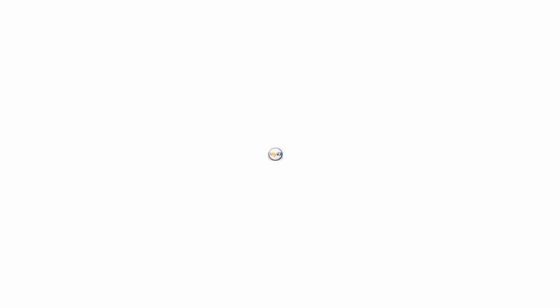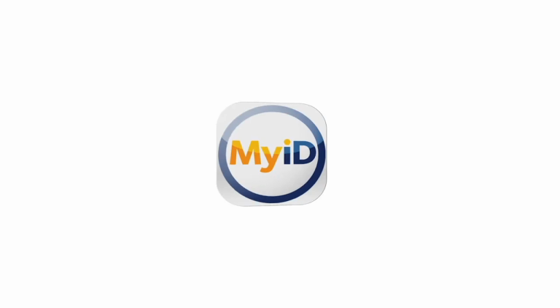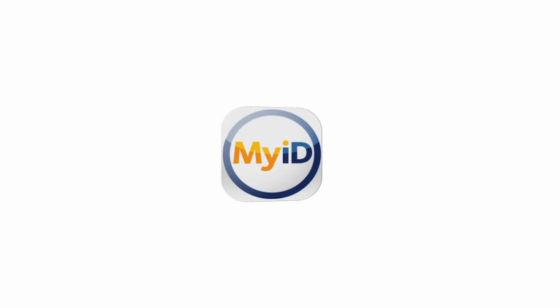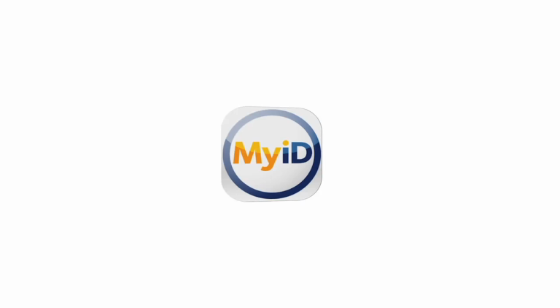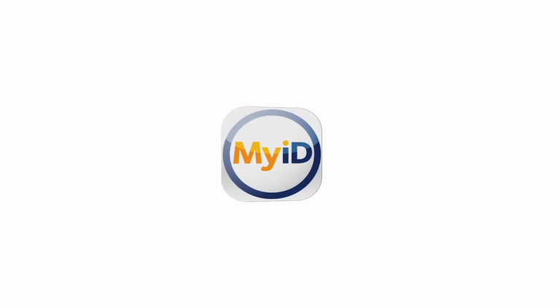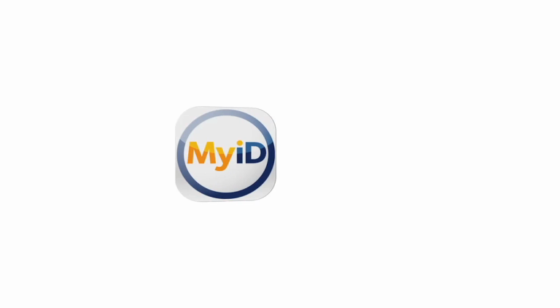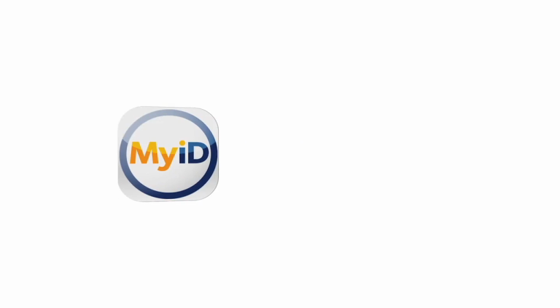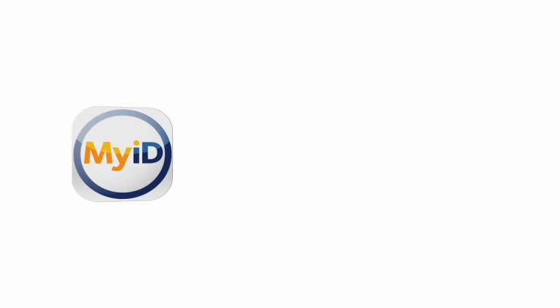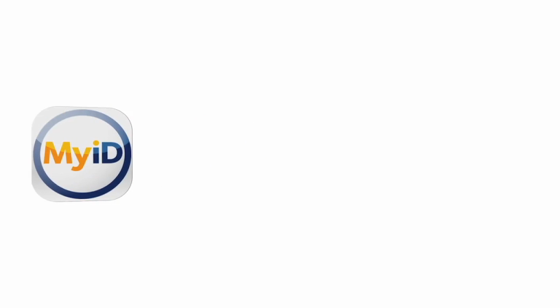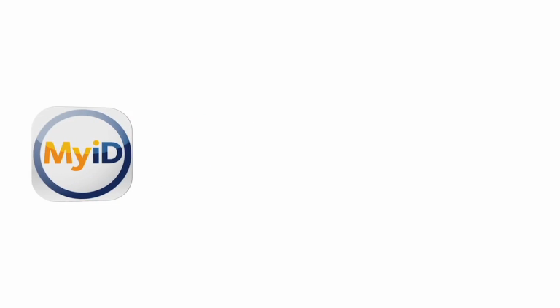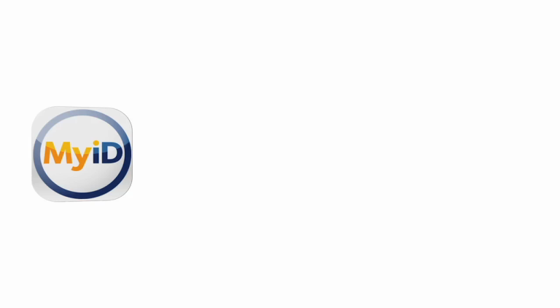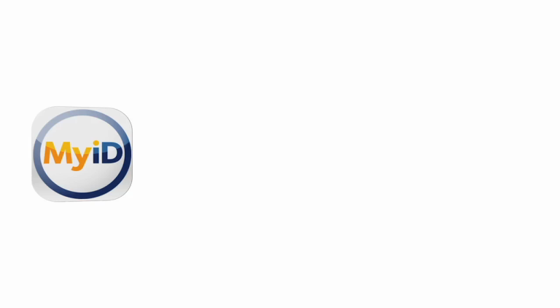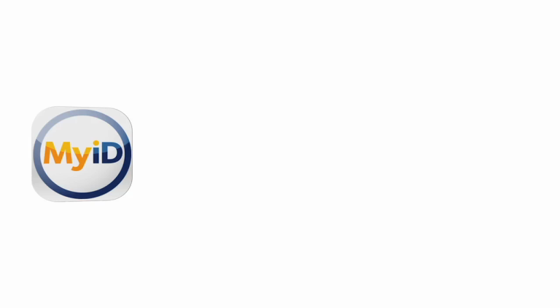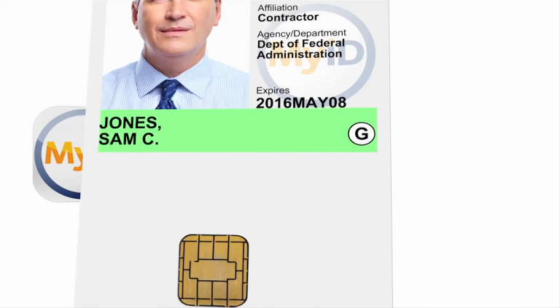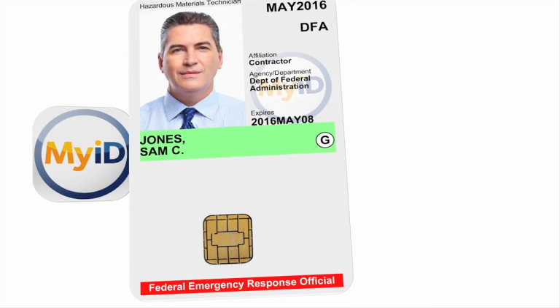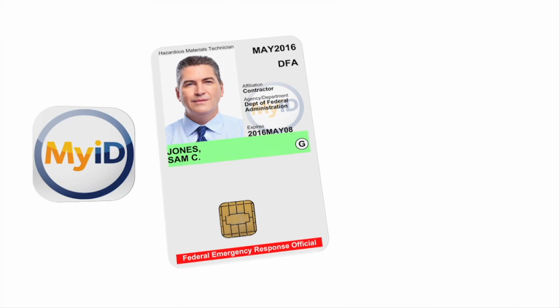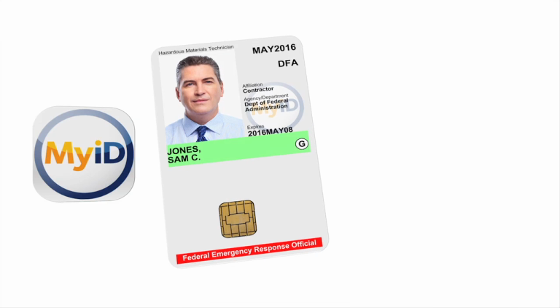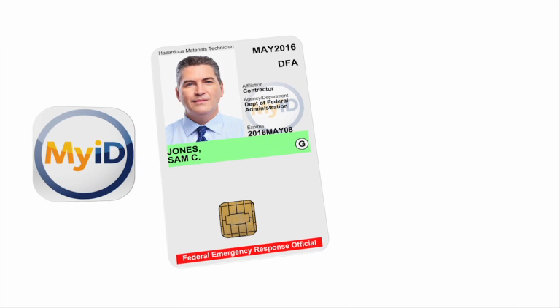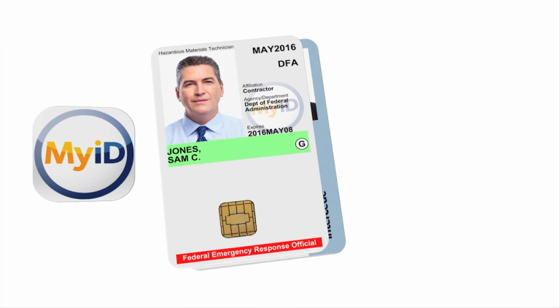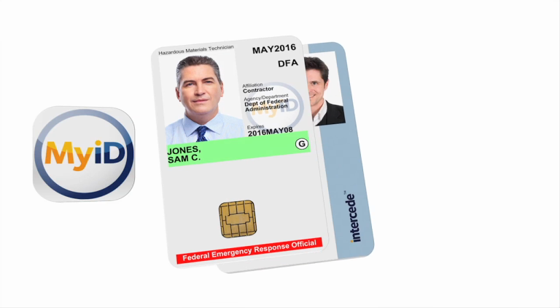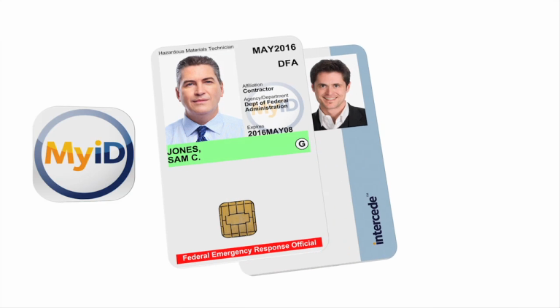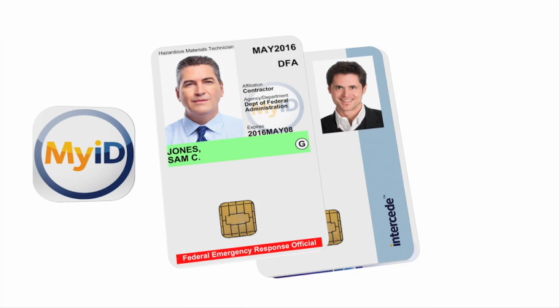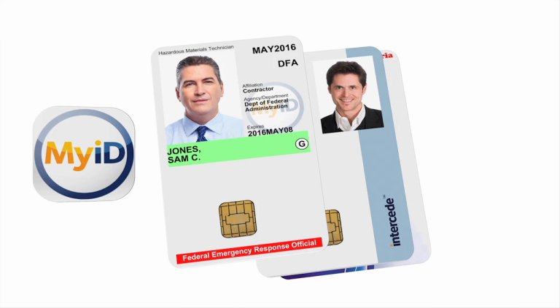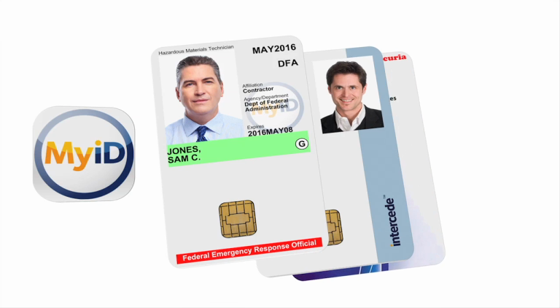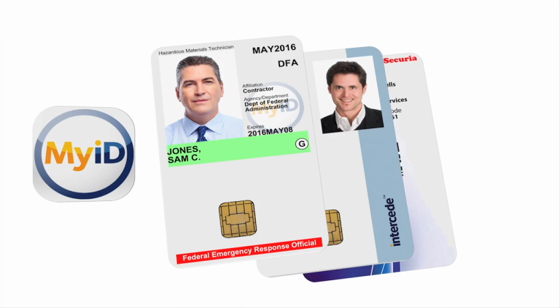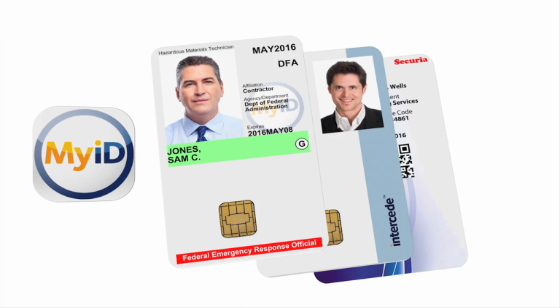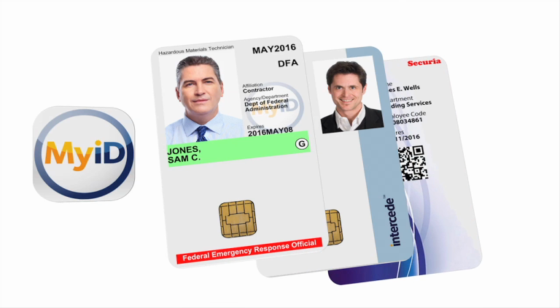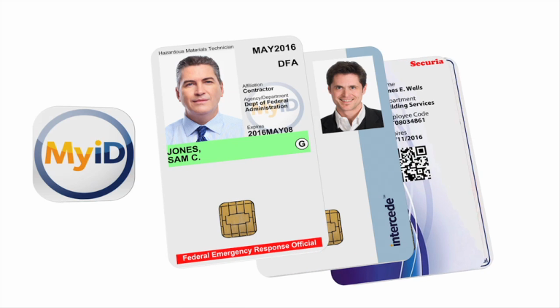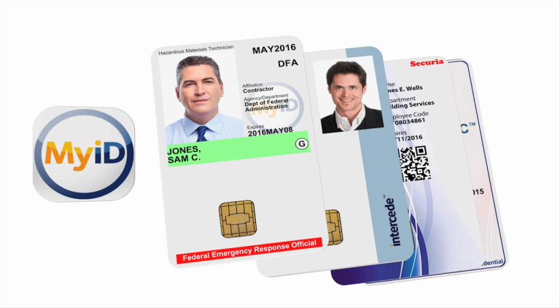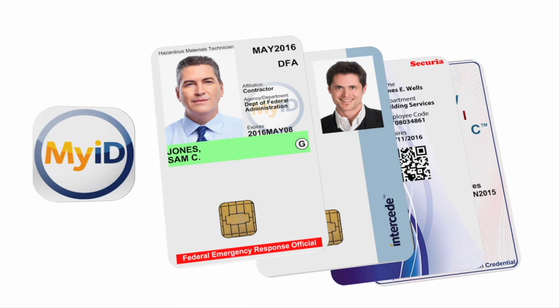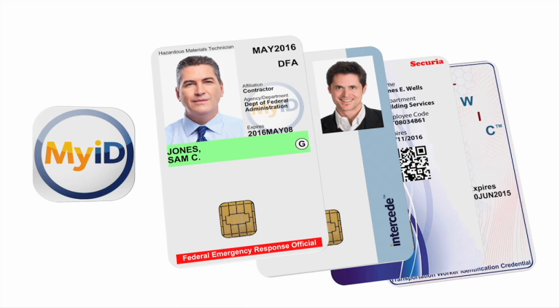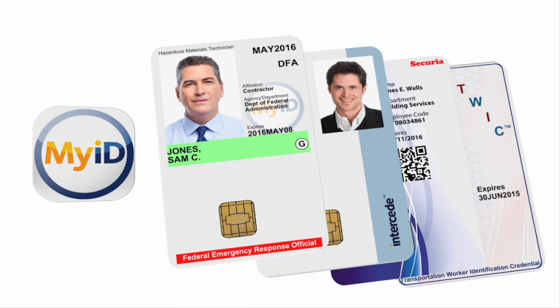The MyID Card Checker app checks PIV, PIVI, SIV, and TWIC cards.